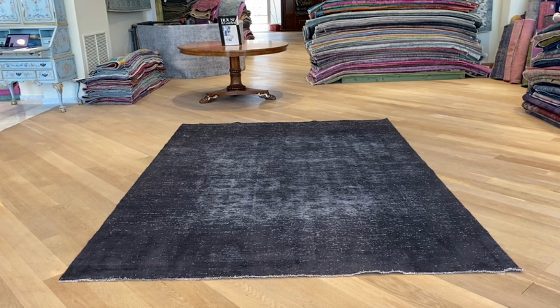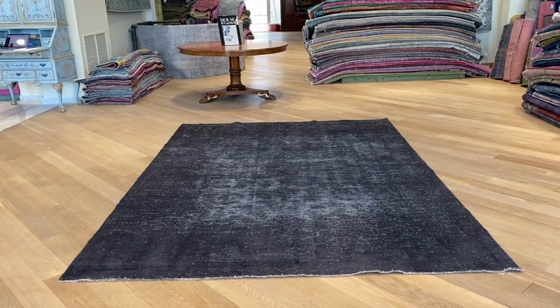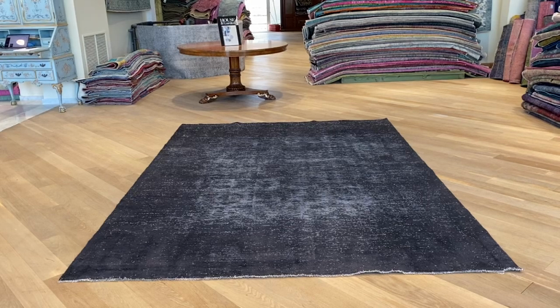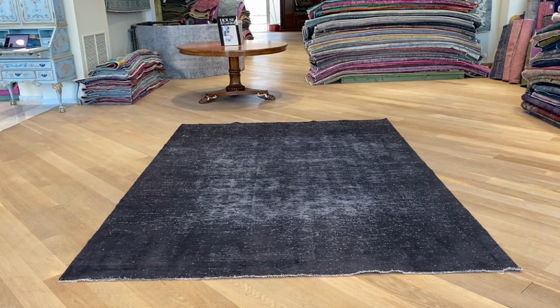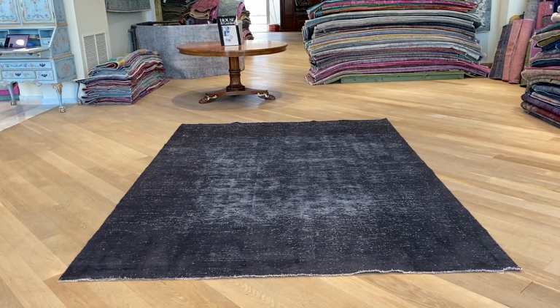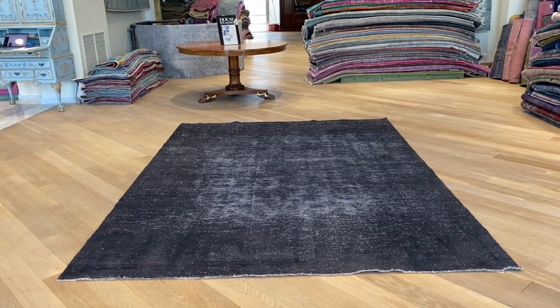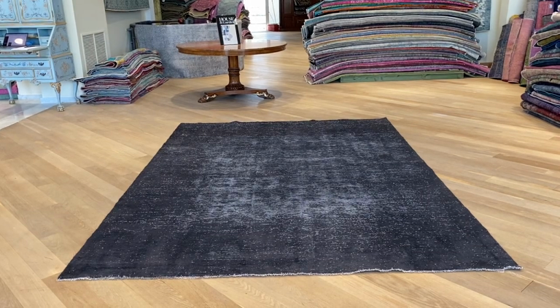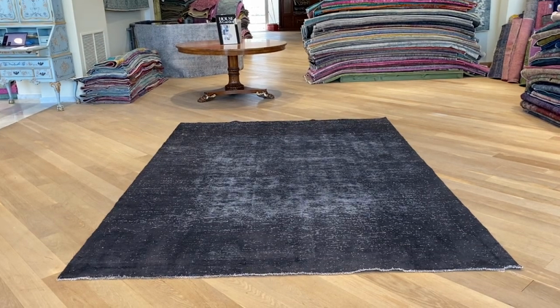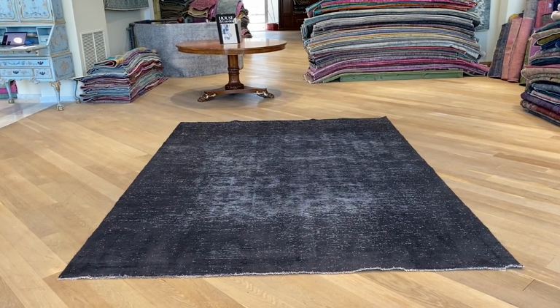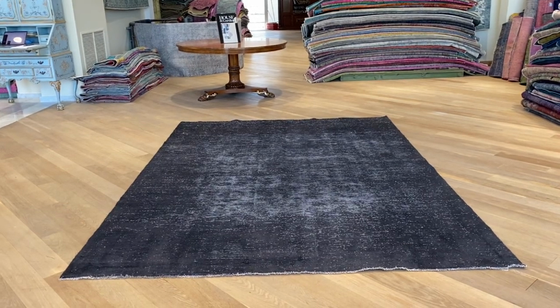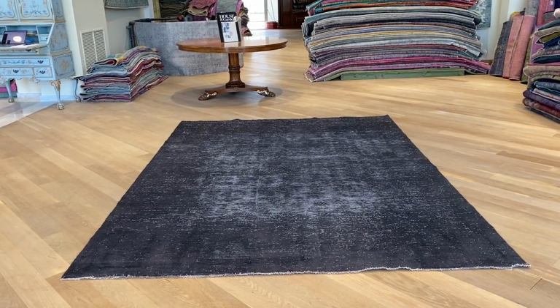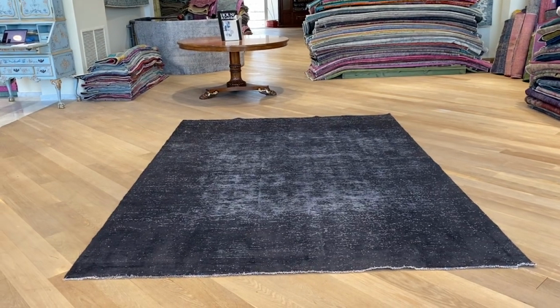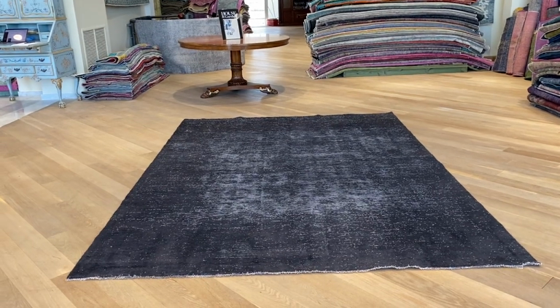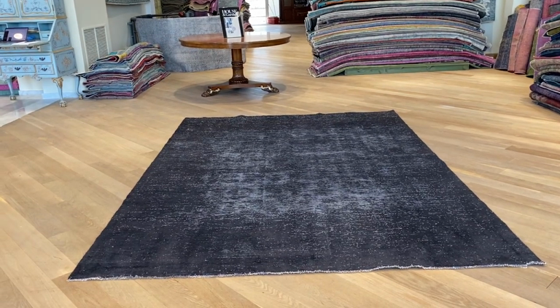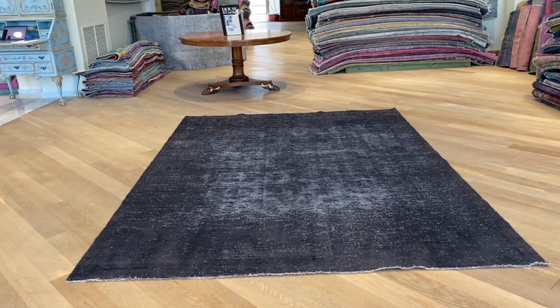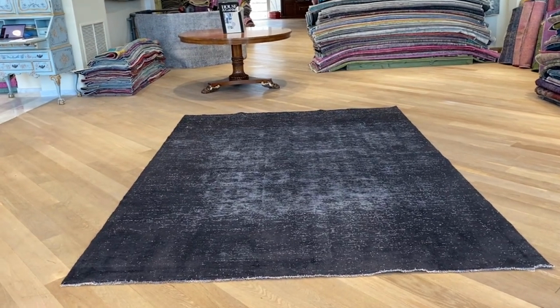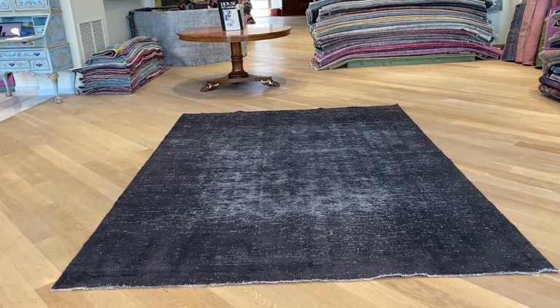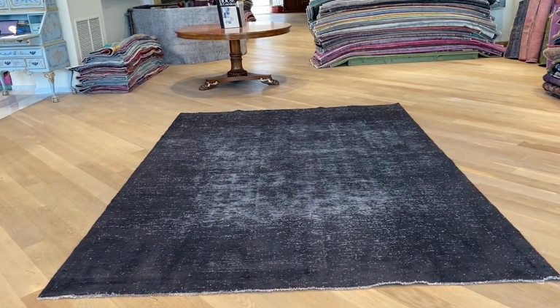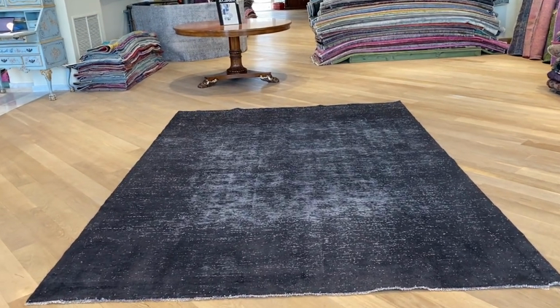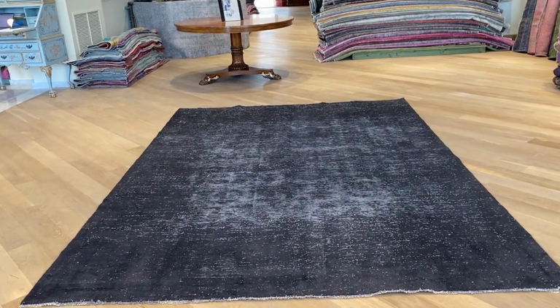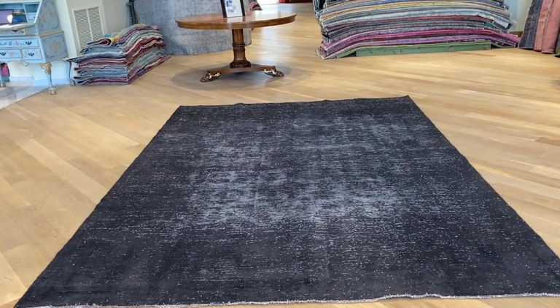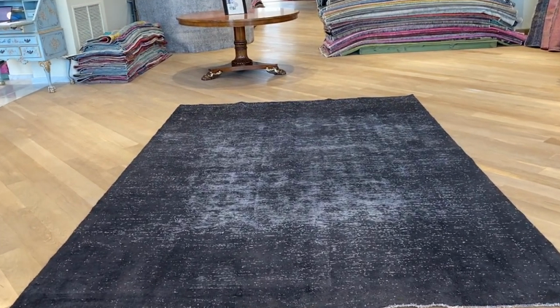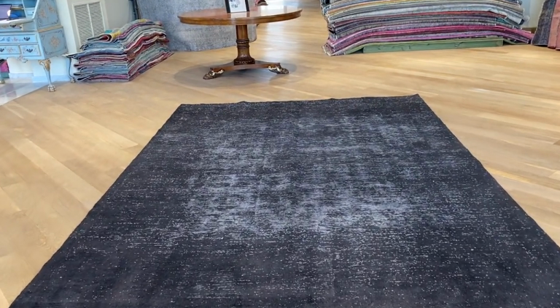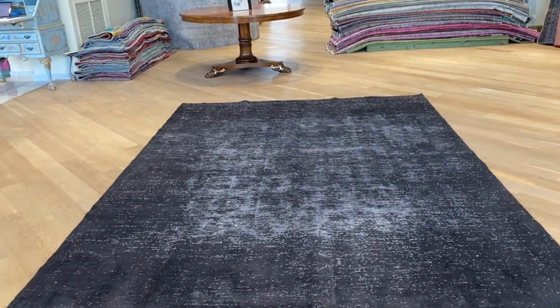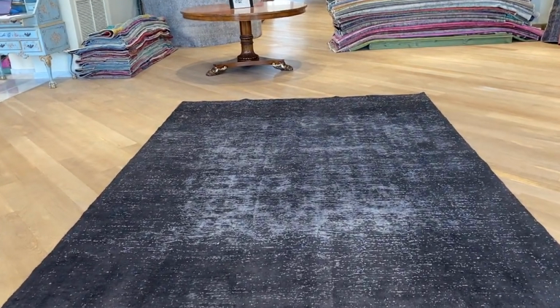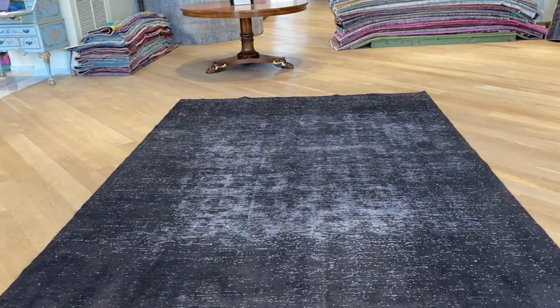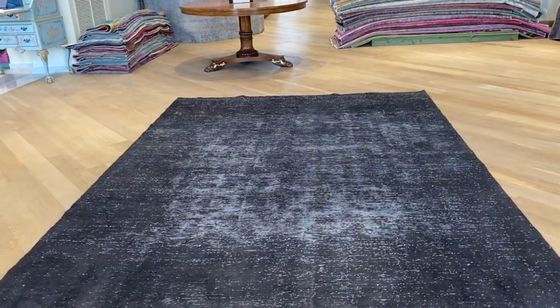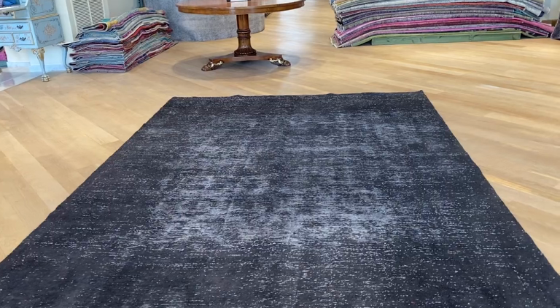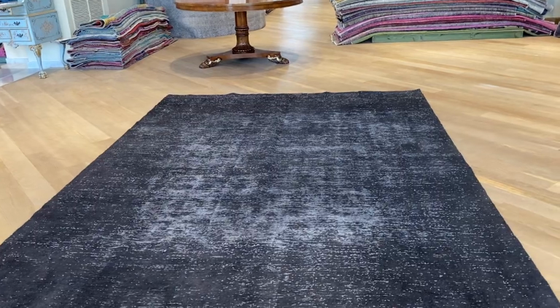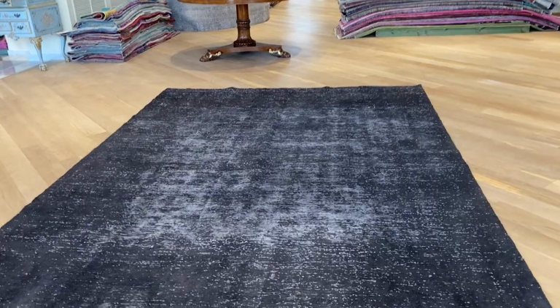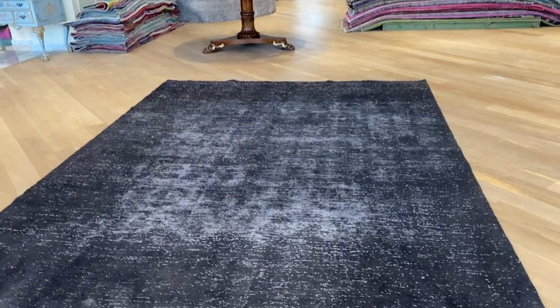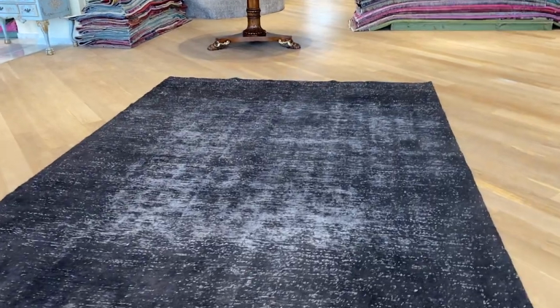This is Vintage Carpet 20810. It's a Persian handmade carpet in a very beautiful black color tone.